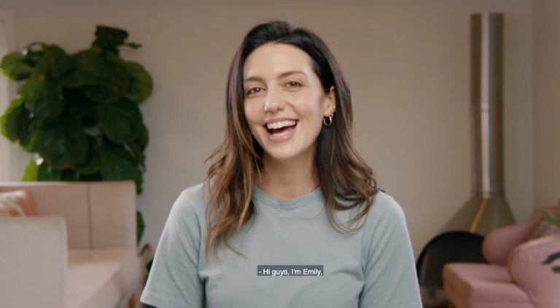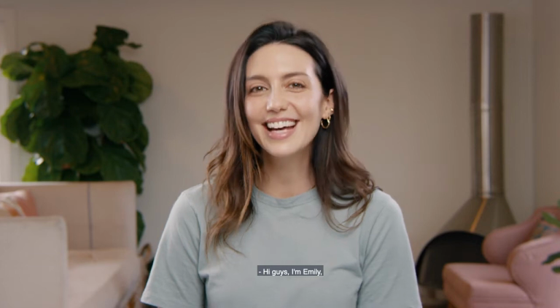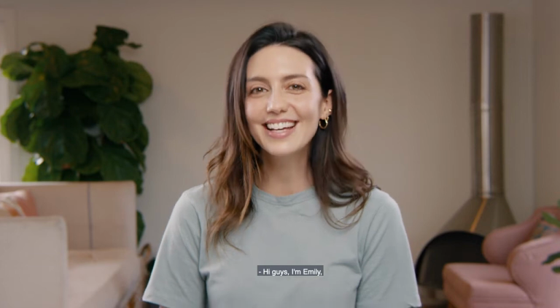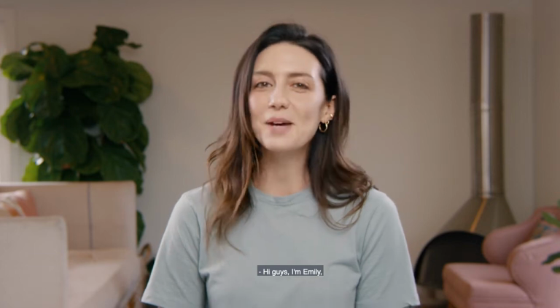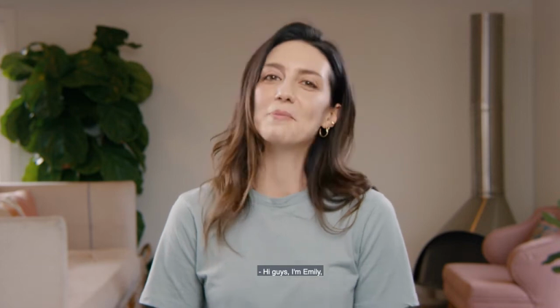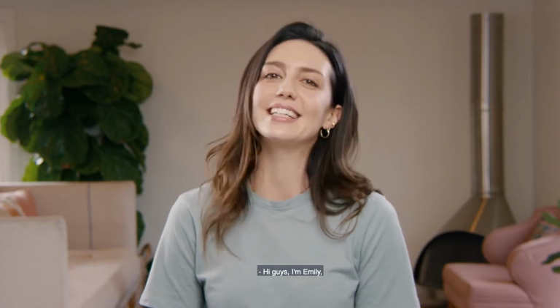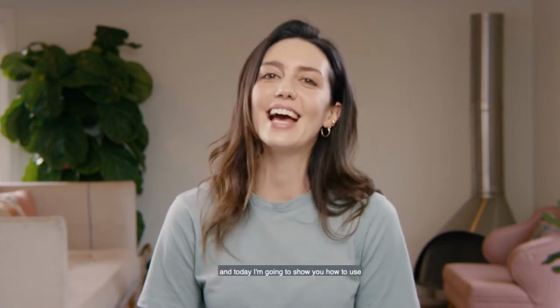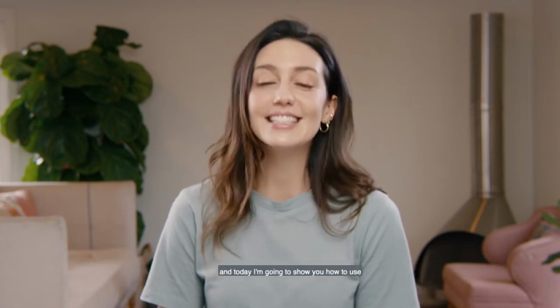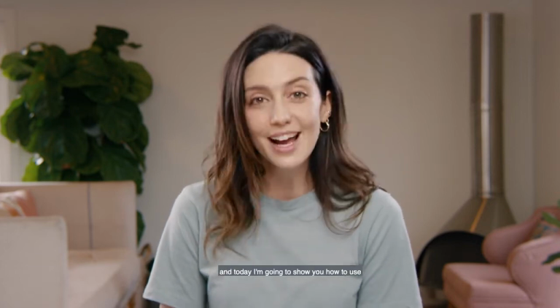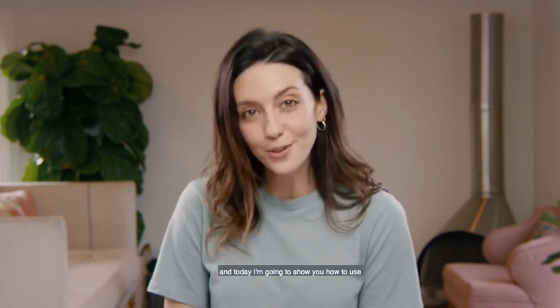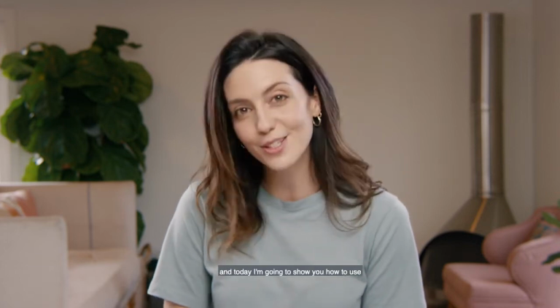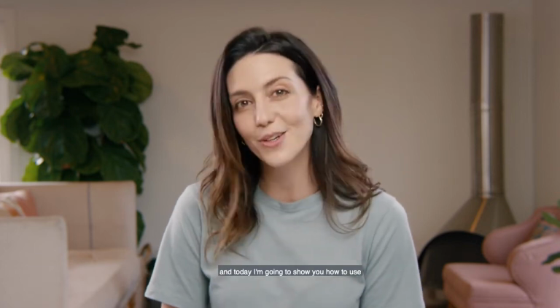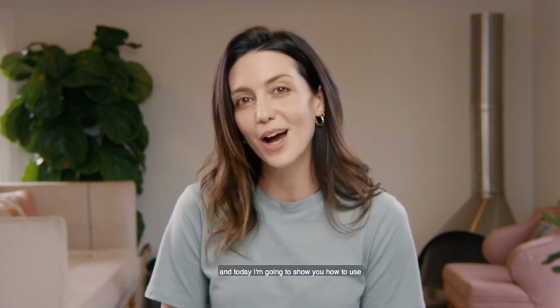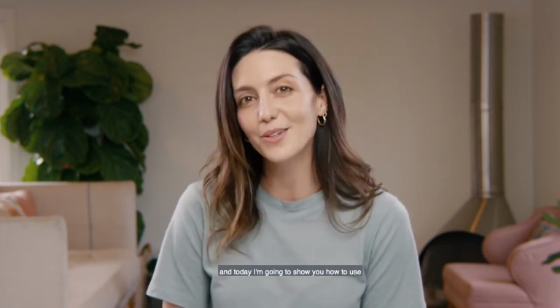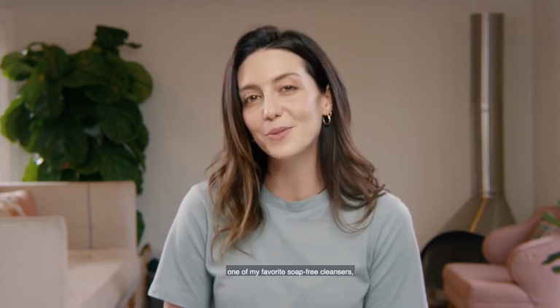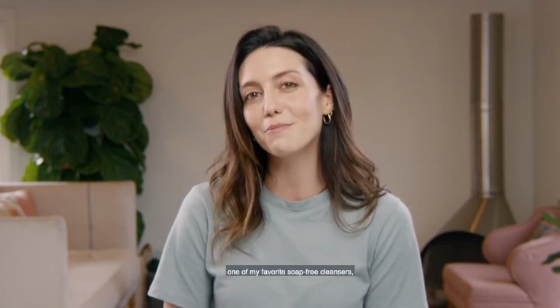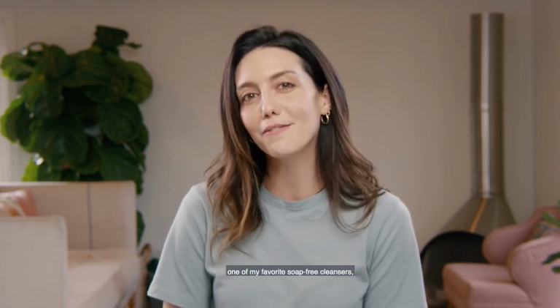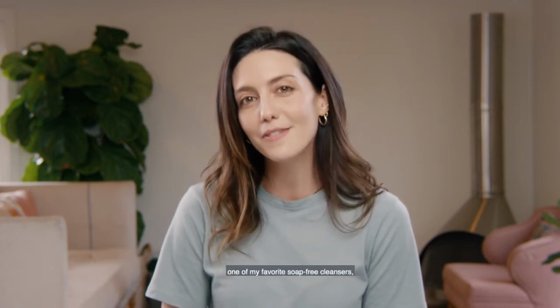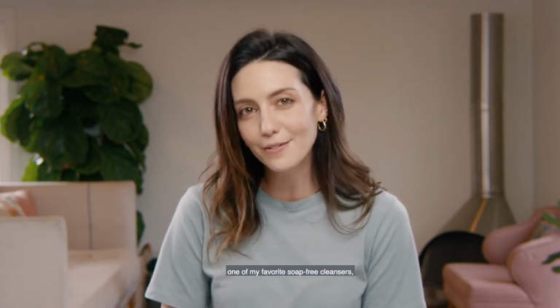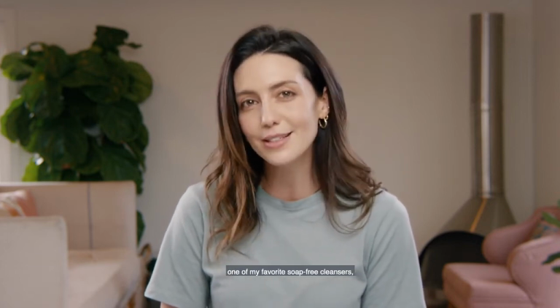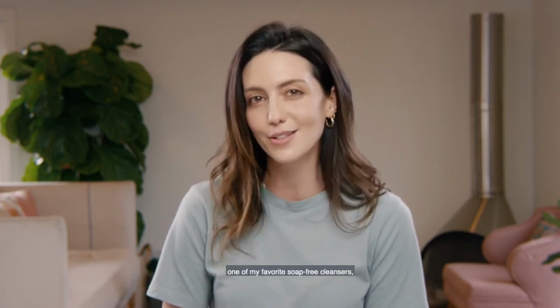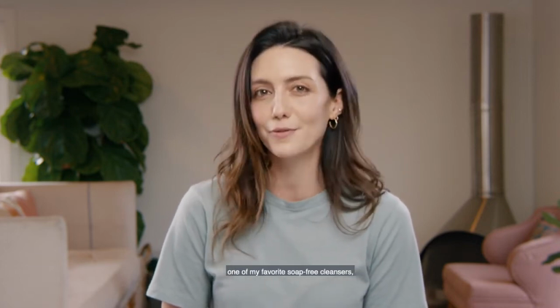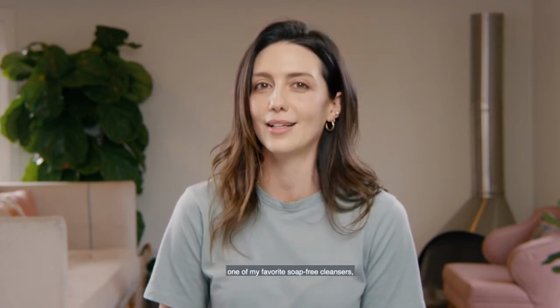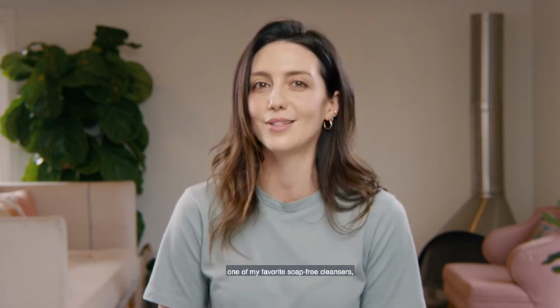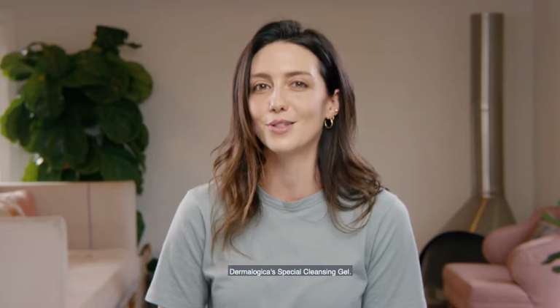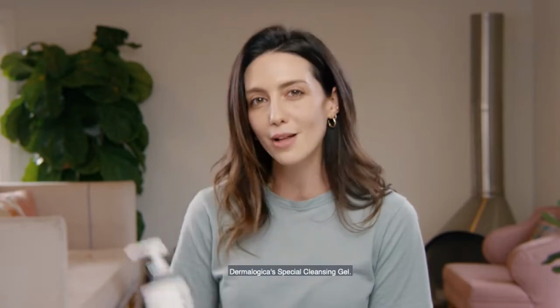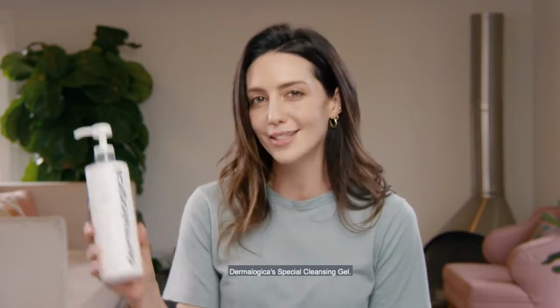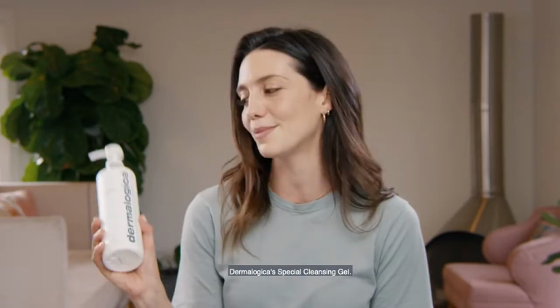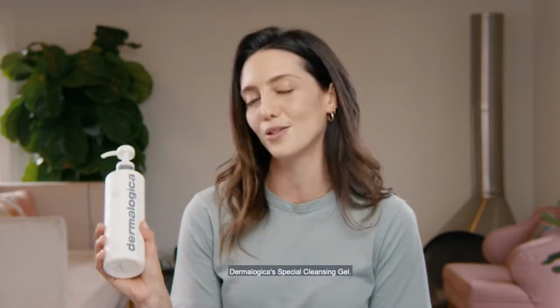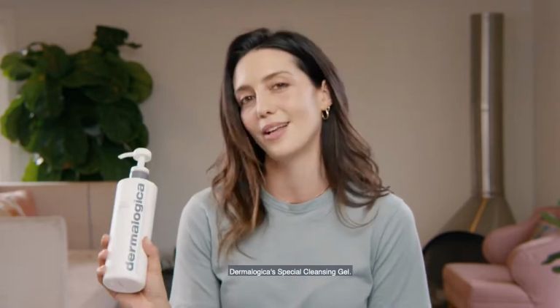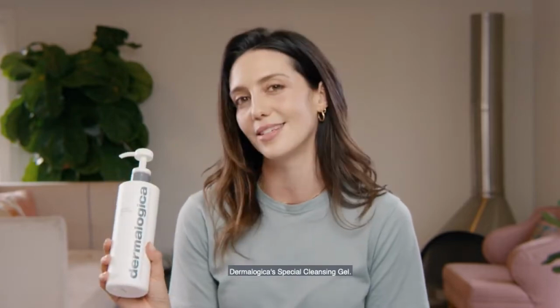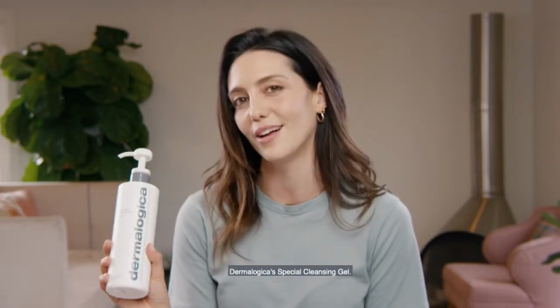Hi guys, I'm Emily, and today I'm going to show you how to use one of my favorite soap-free cleansers, Dermalogica's Special Cleansing Gel.